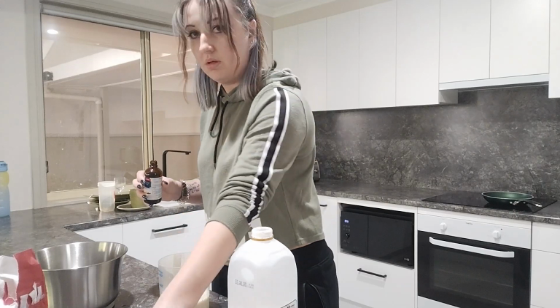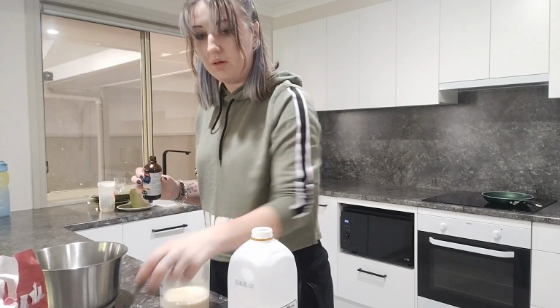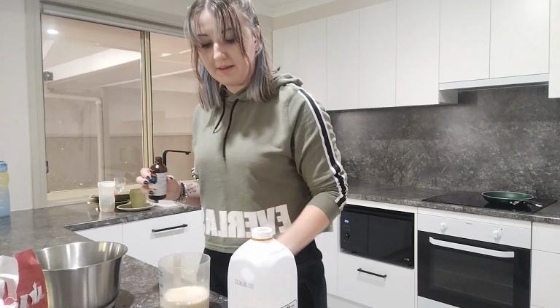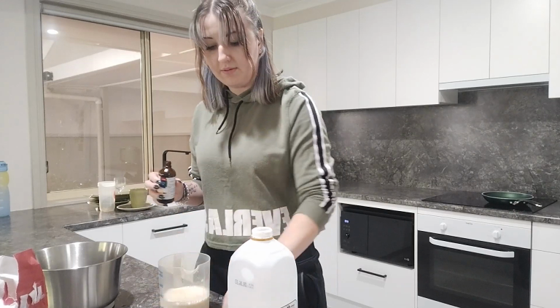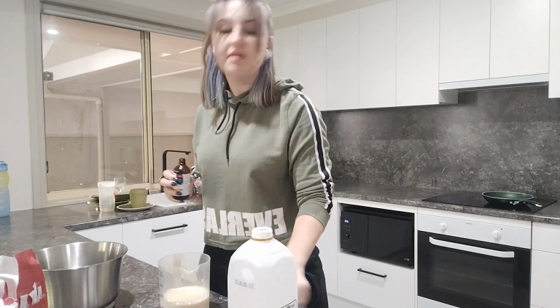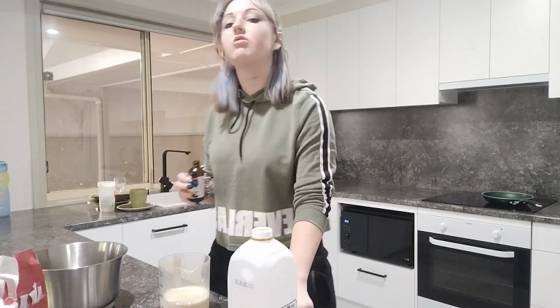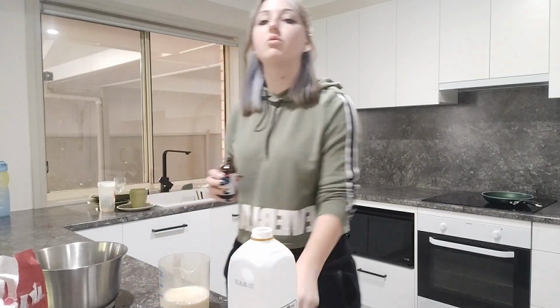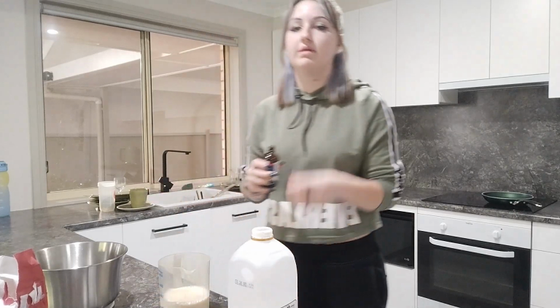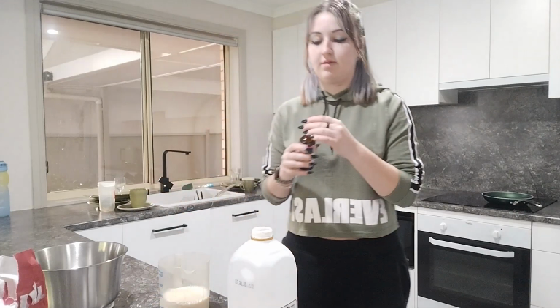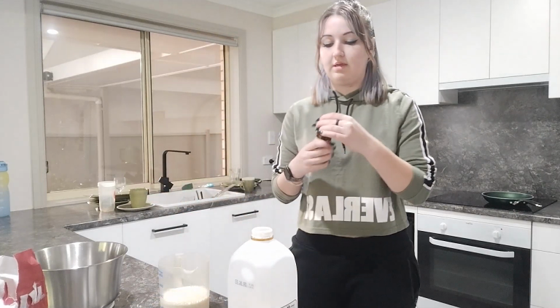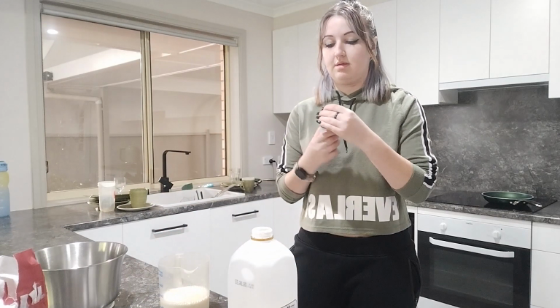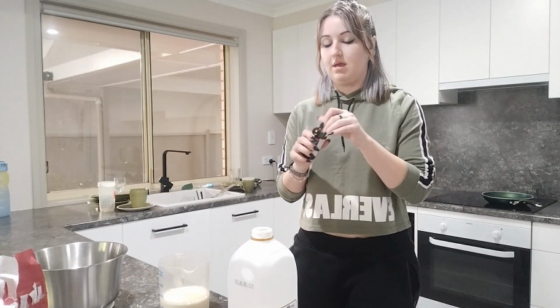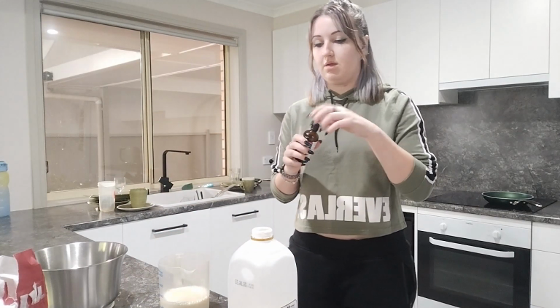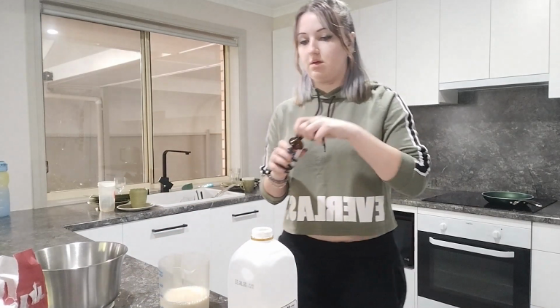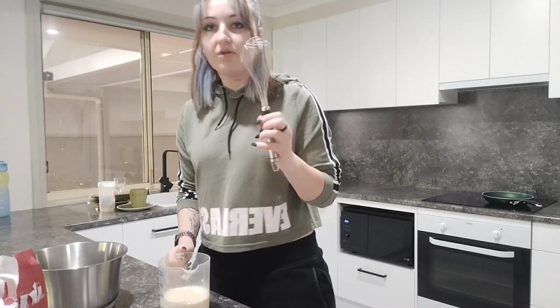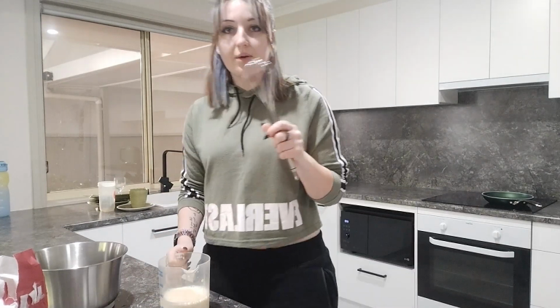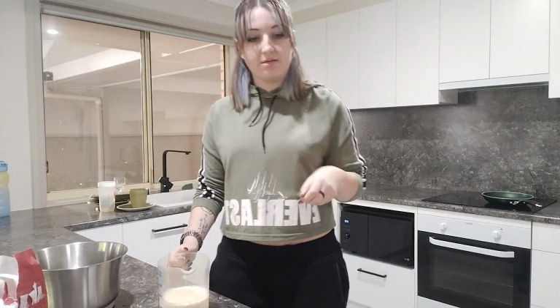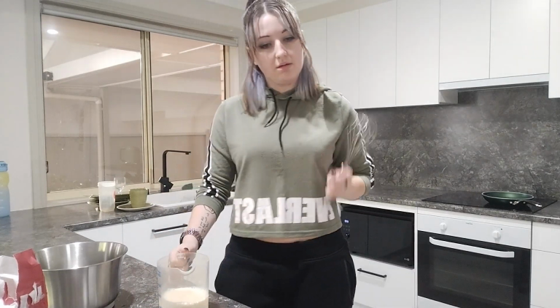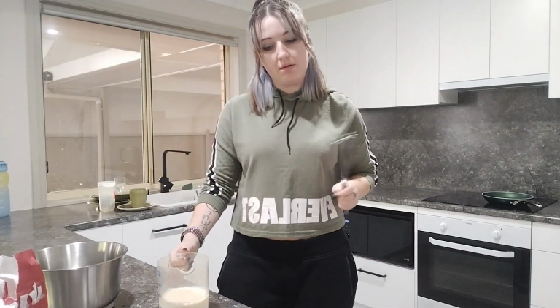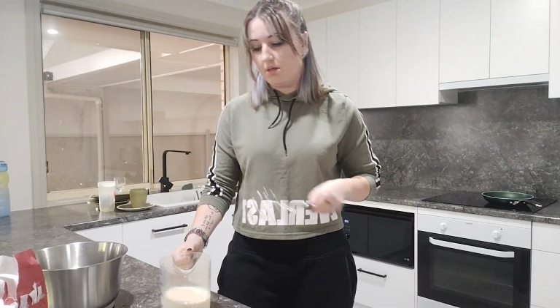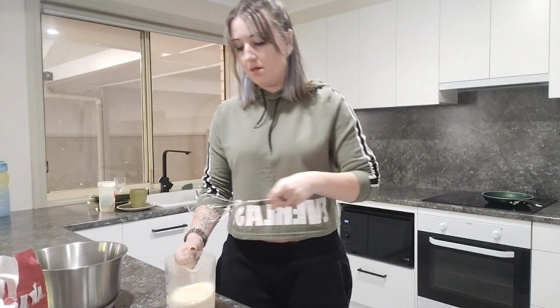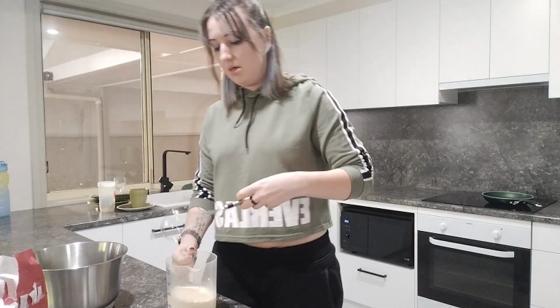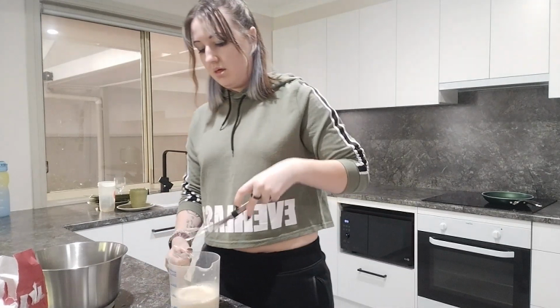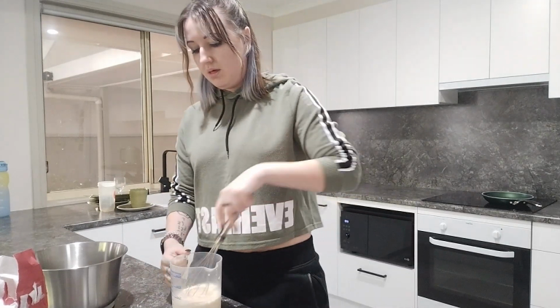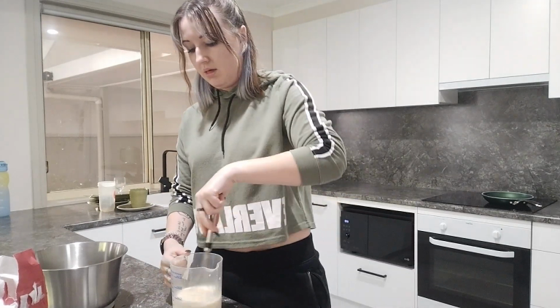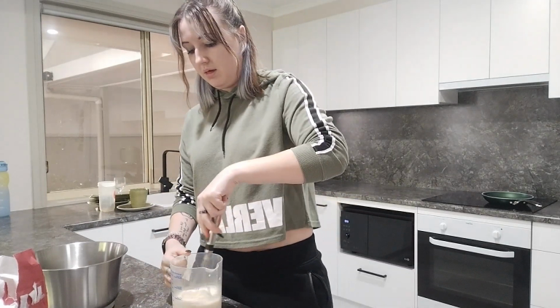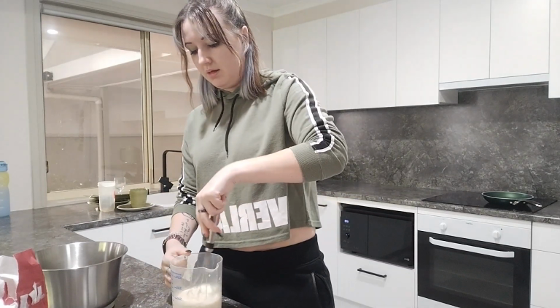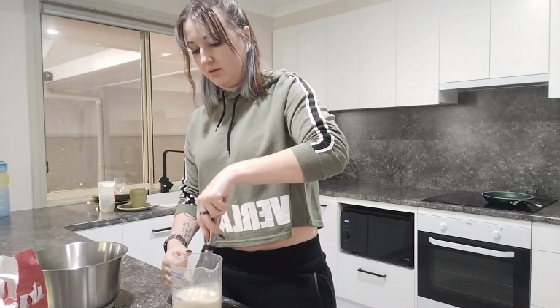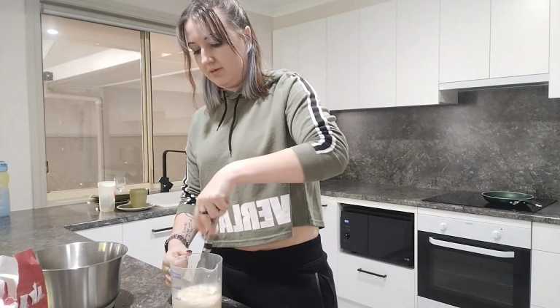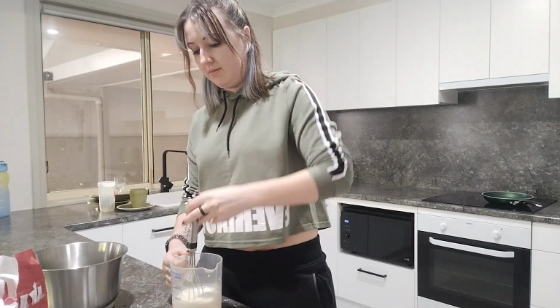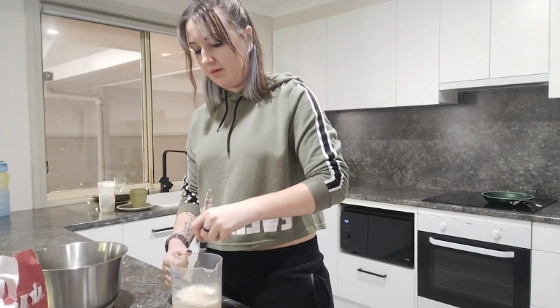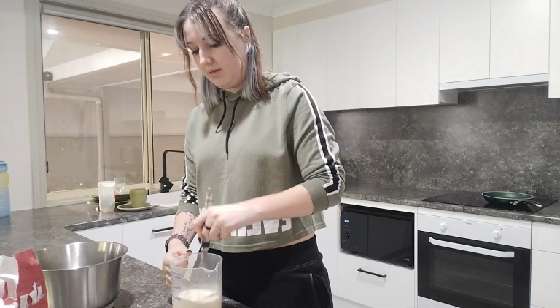Alright, so it says to just whisk these together. I've got my whisk and I'm going to whisk them all together.